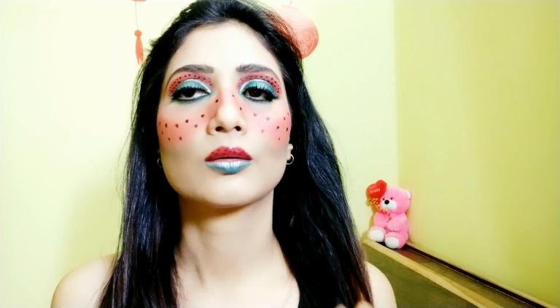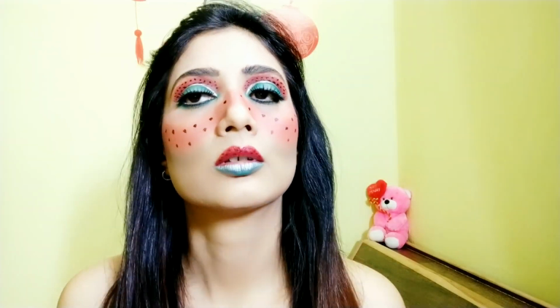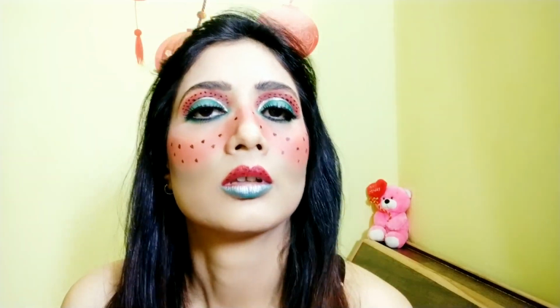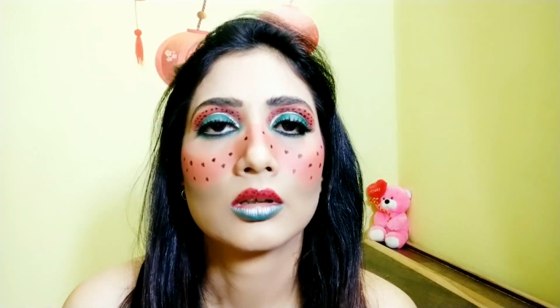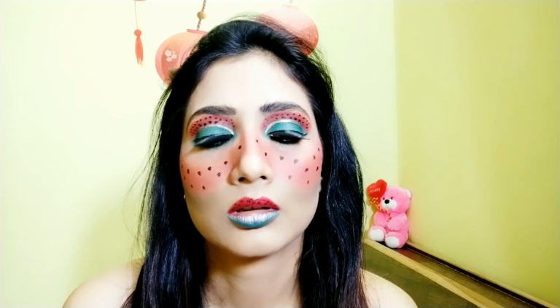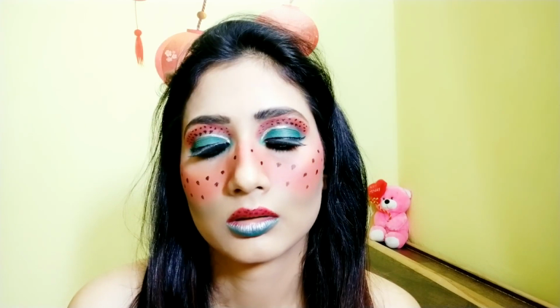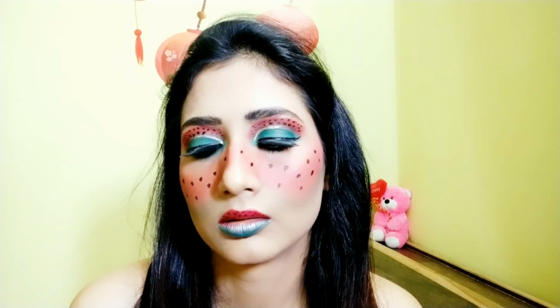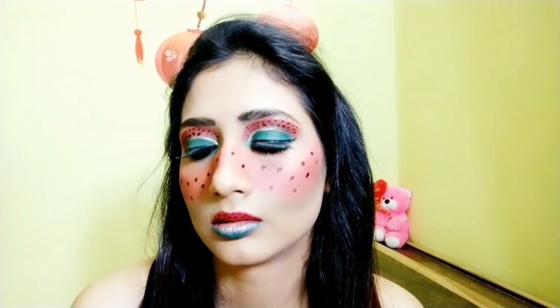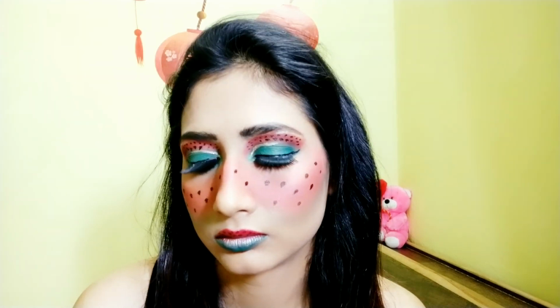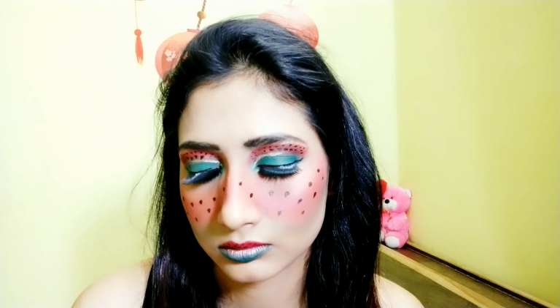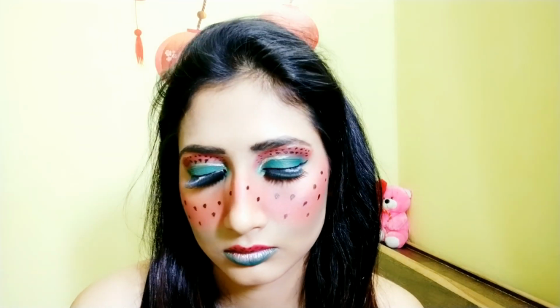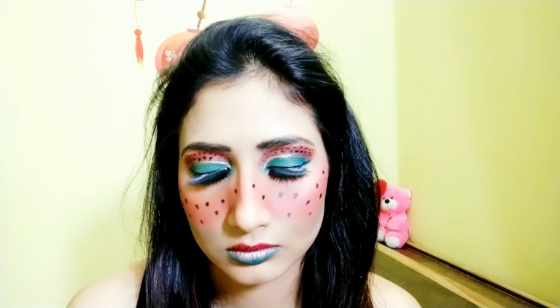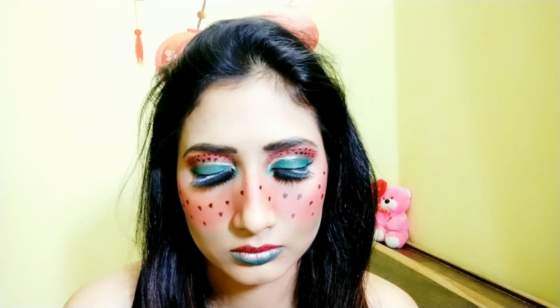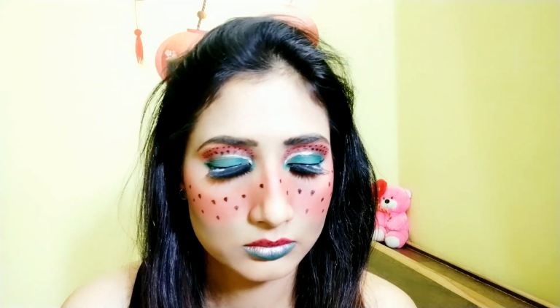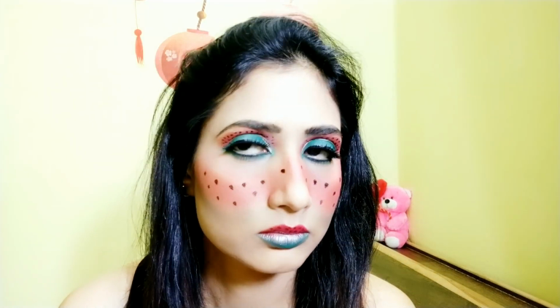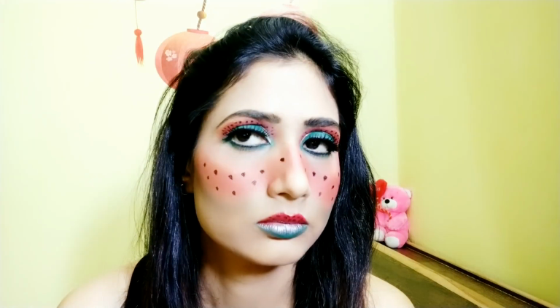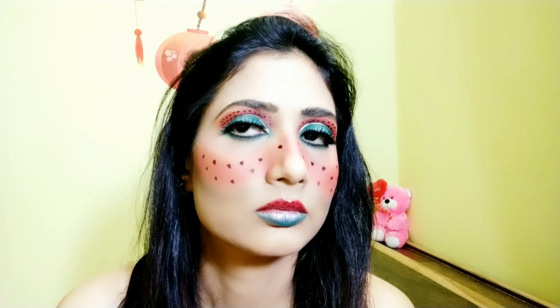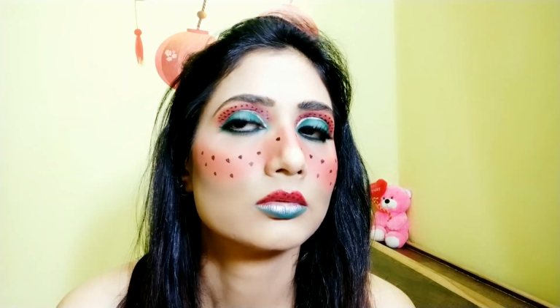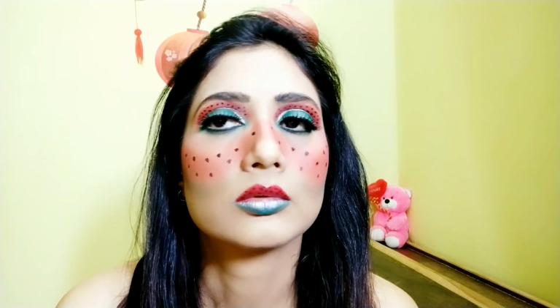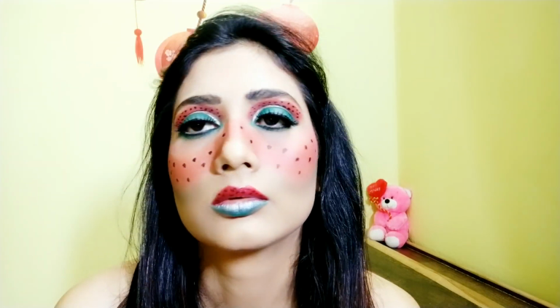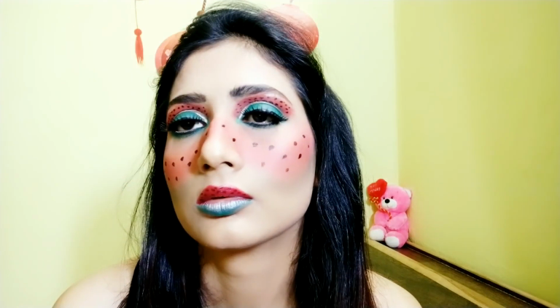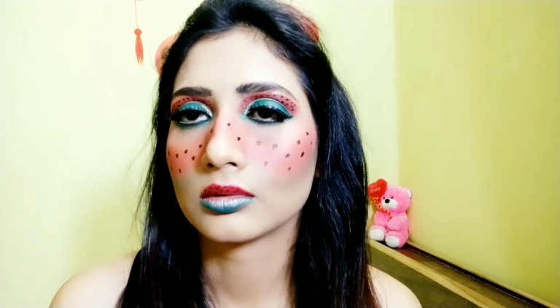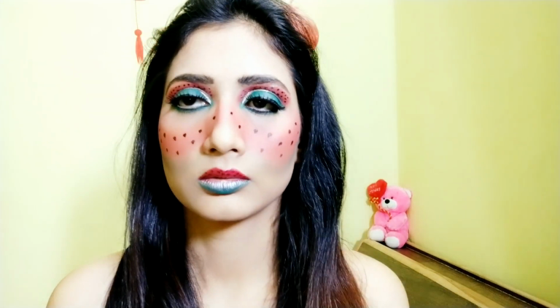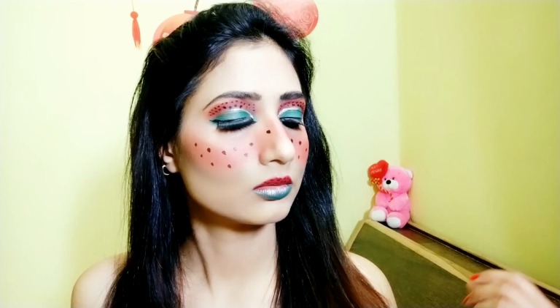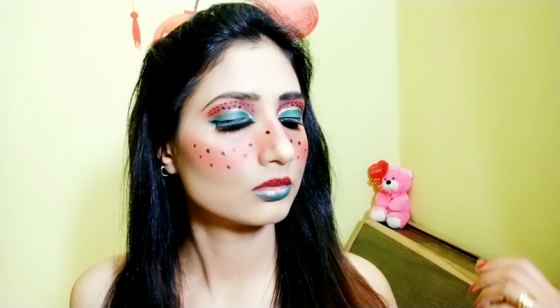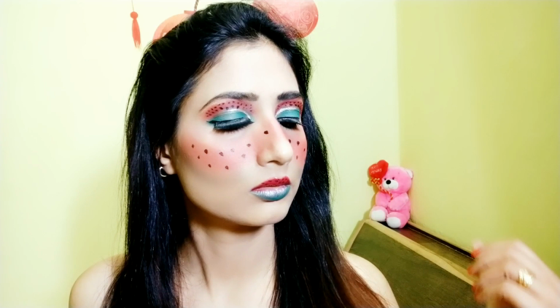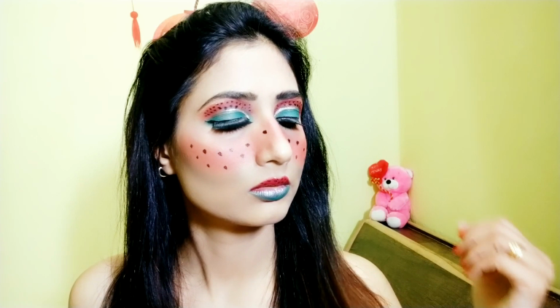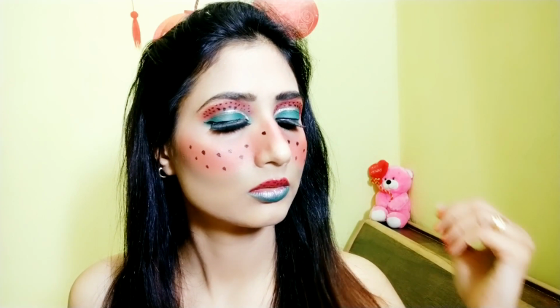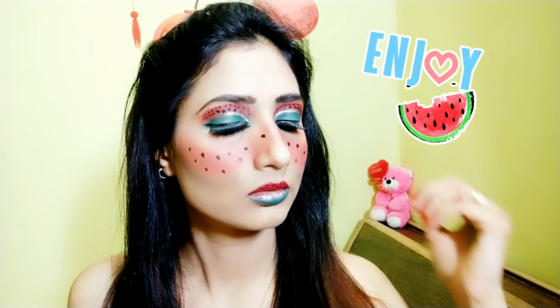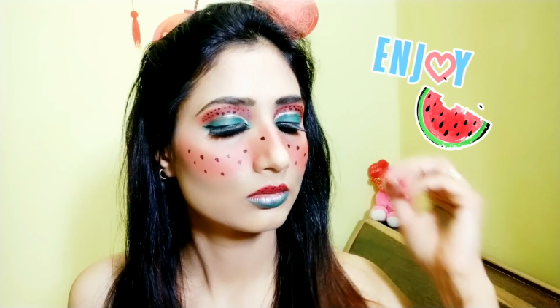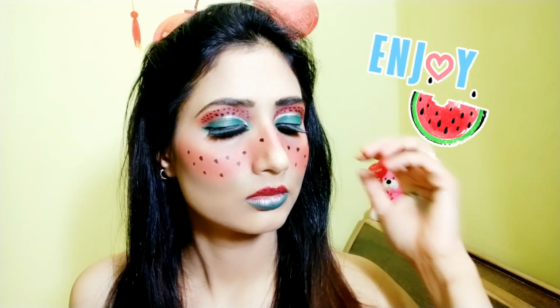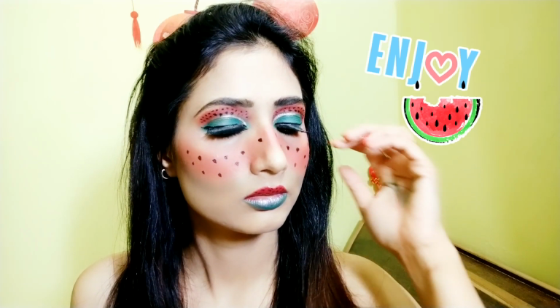I'm almost done with my makeup — you can see. This is the final look: summer vibes and a watermelon-inspired look!